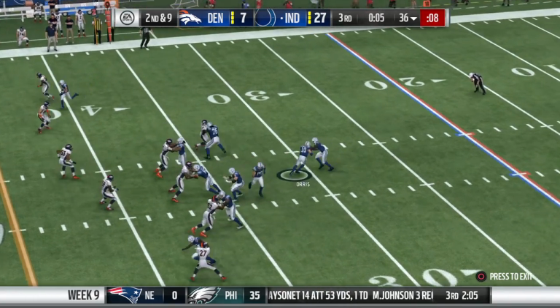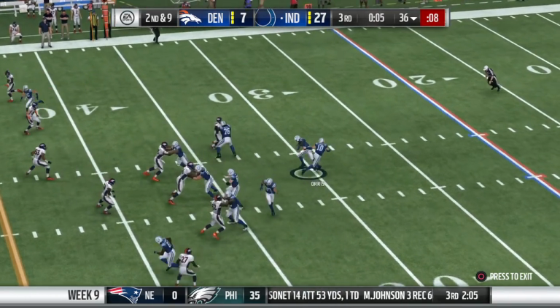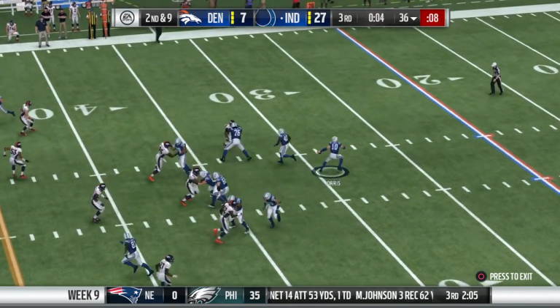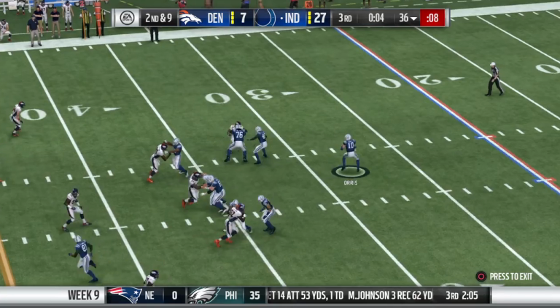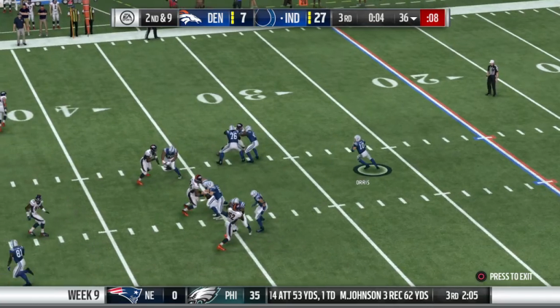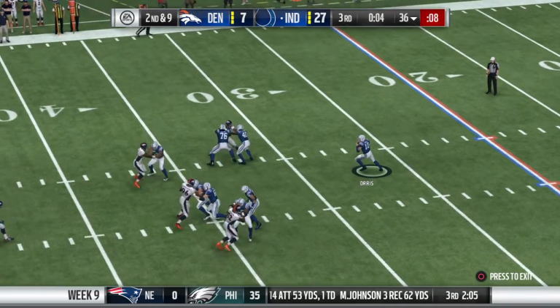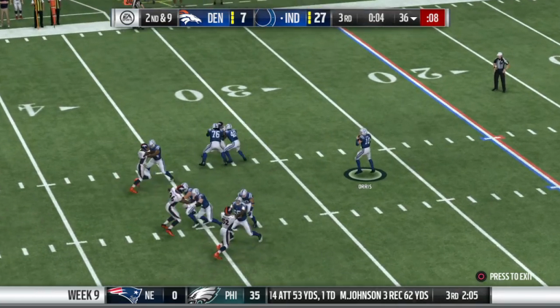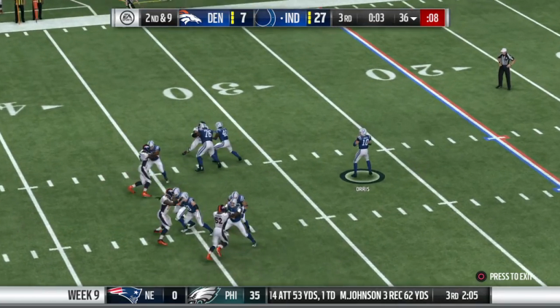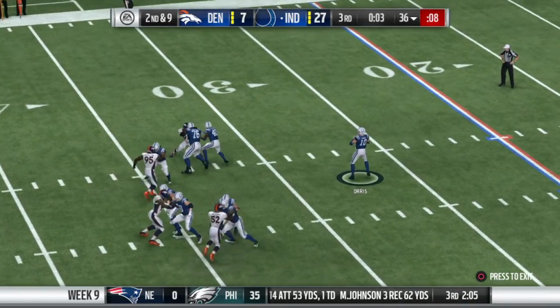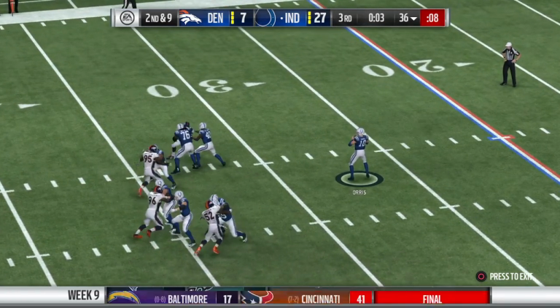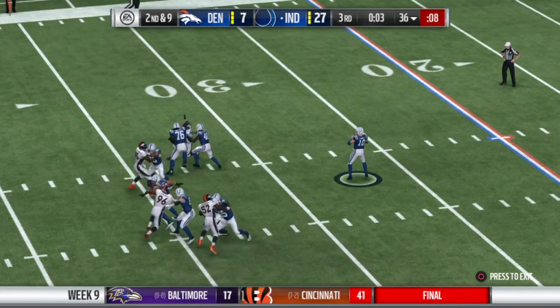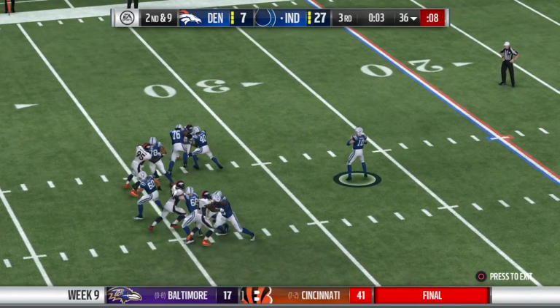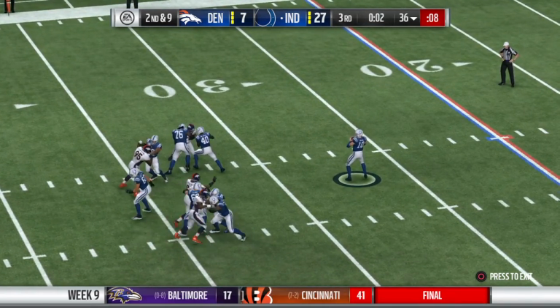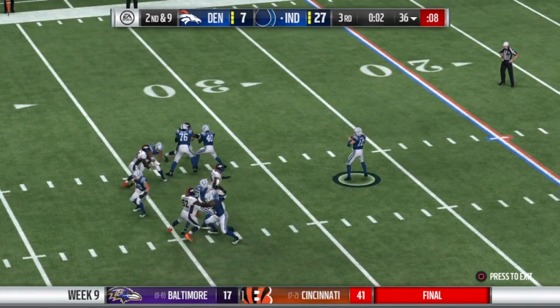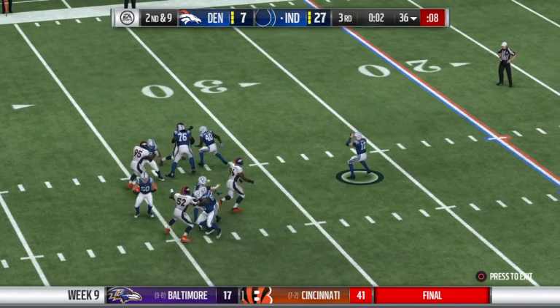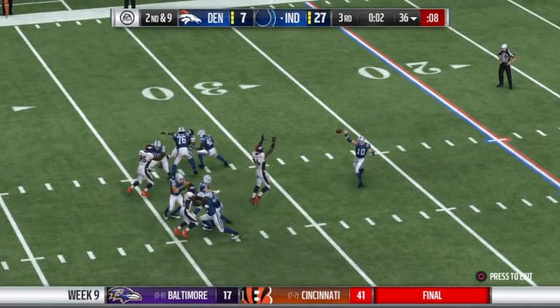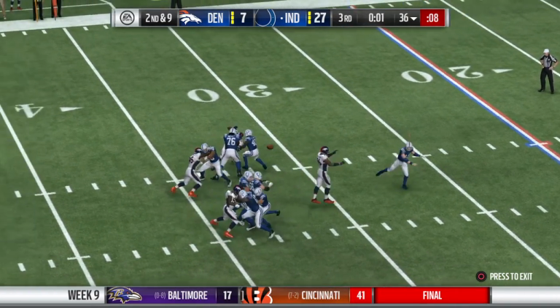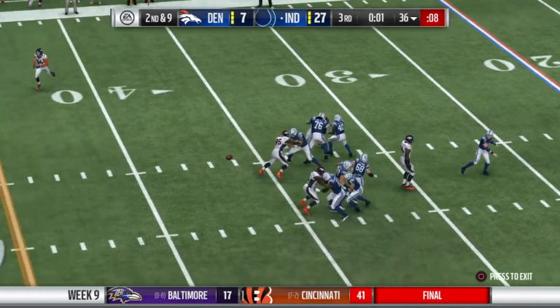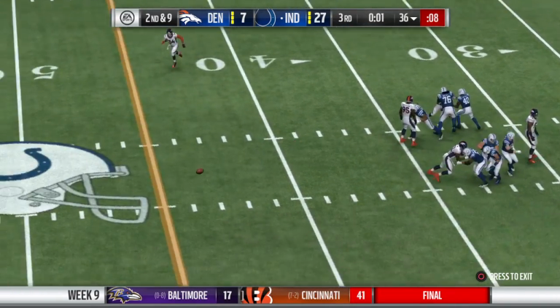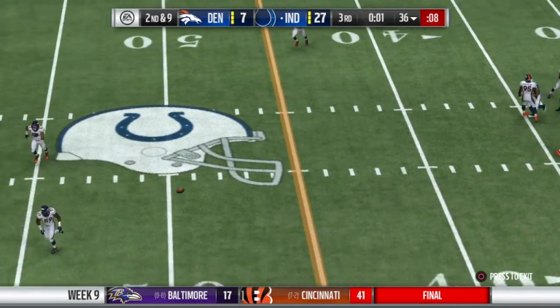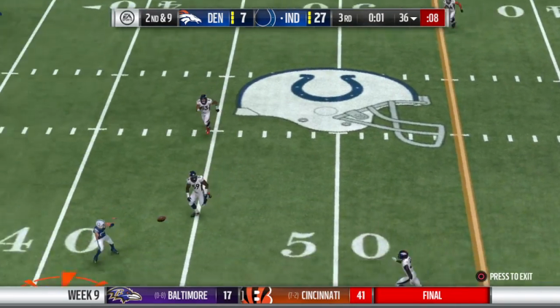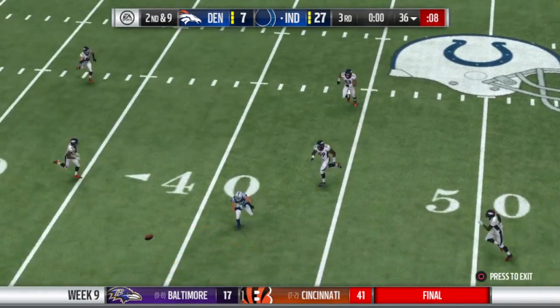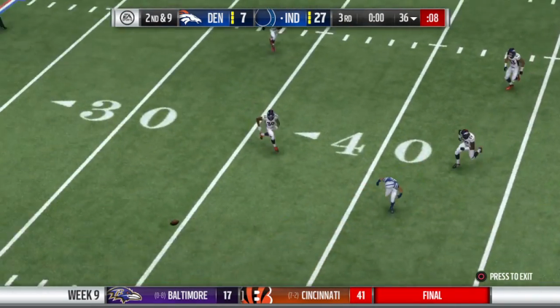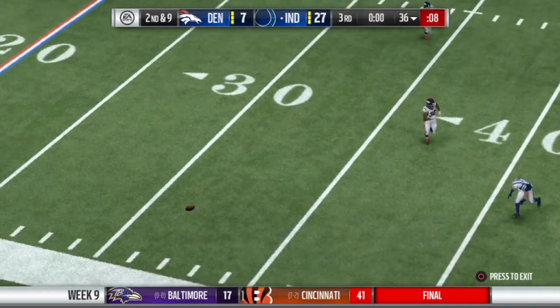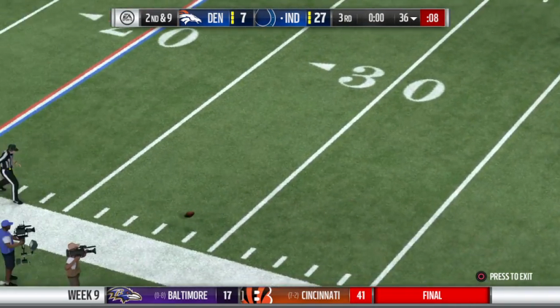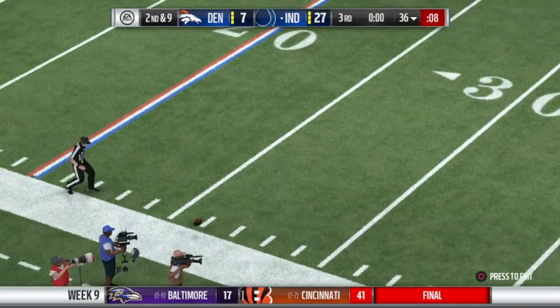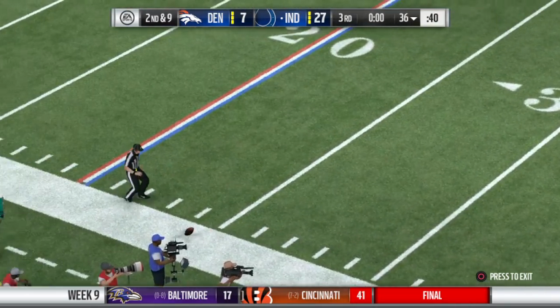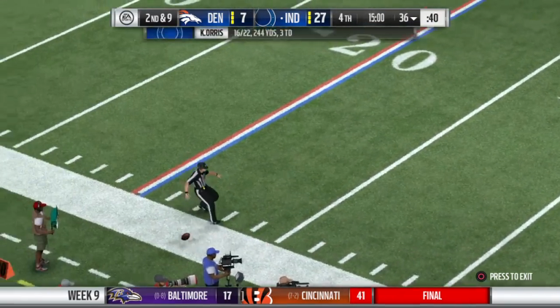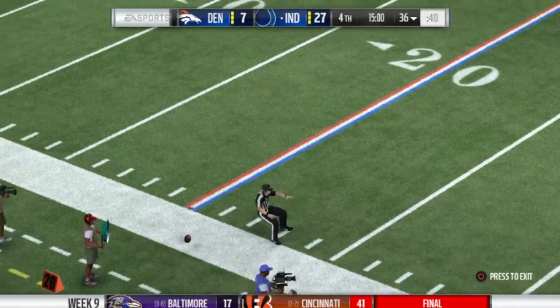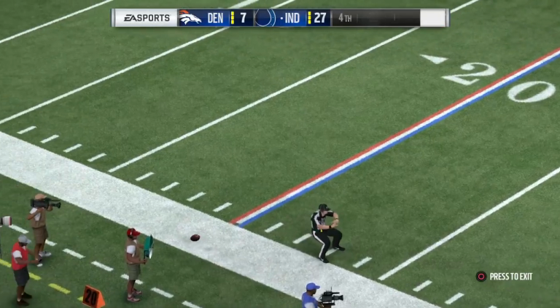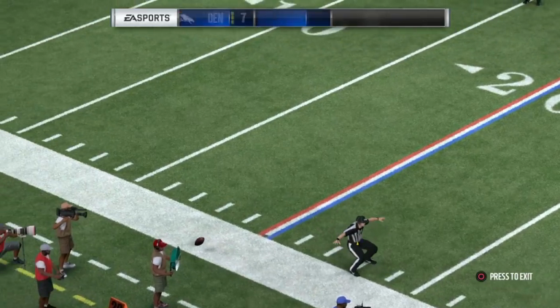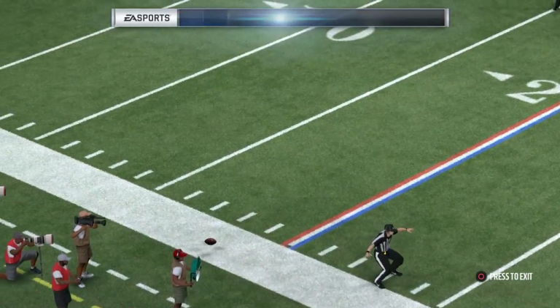Off the play fake, he'll look to throw — deep drop — and that is incomplete.